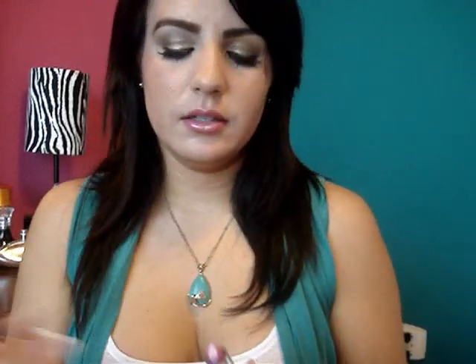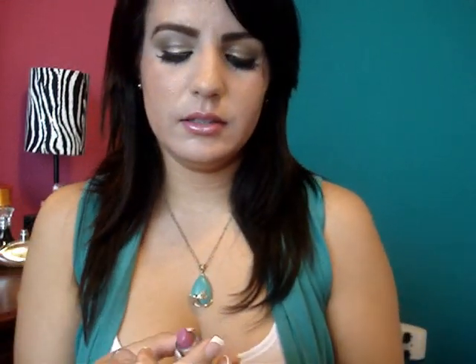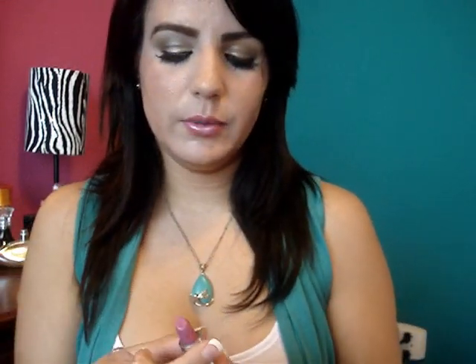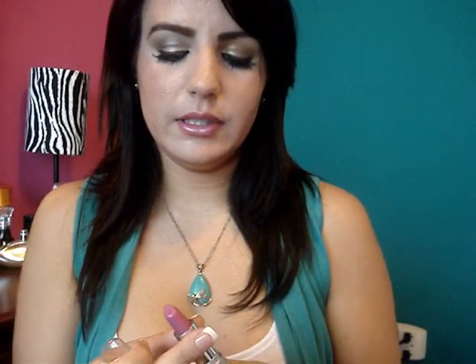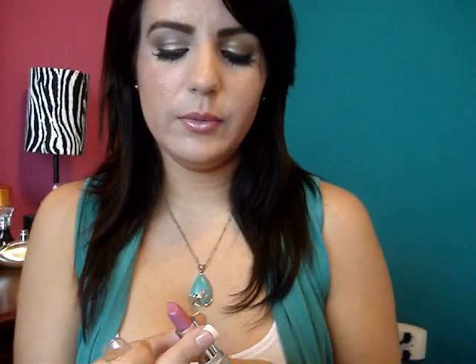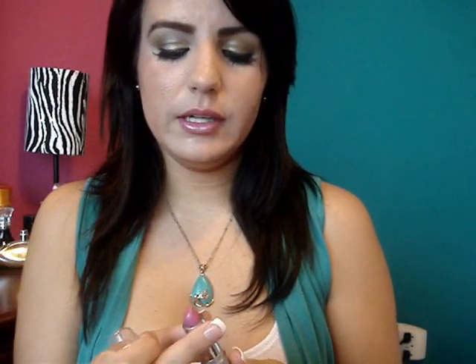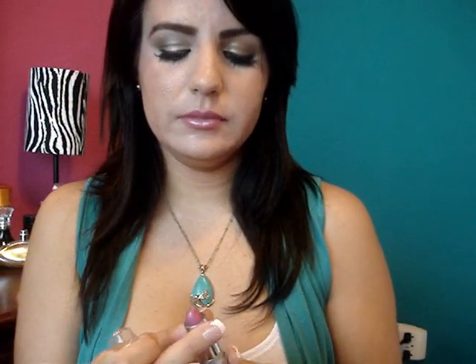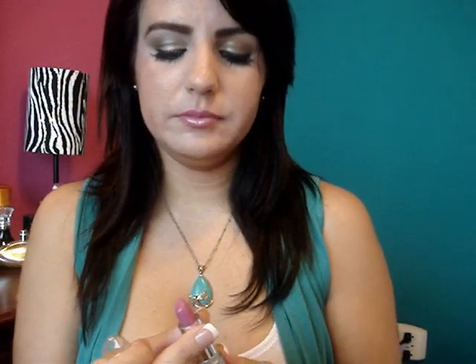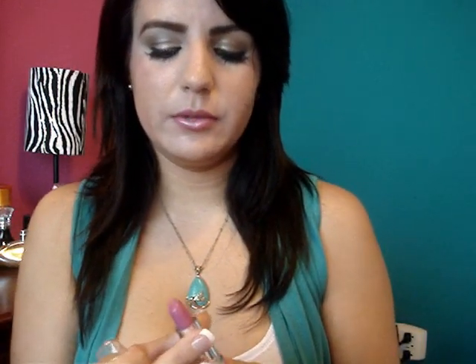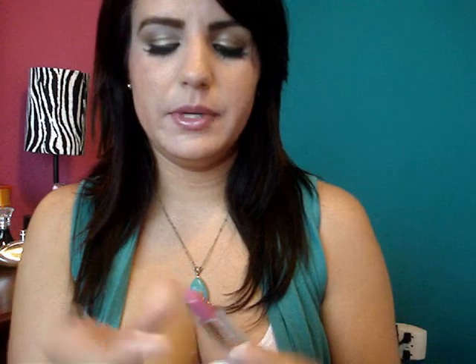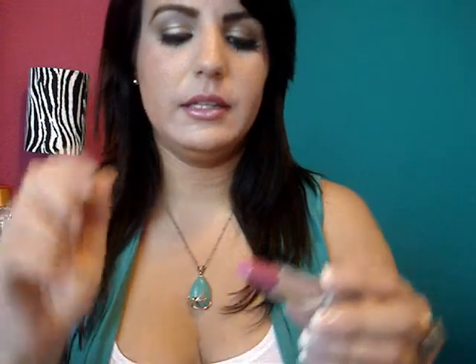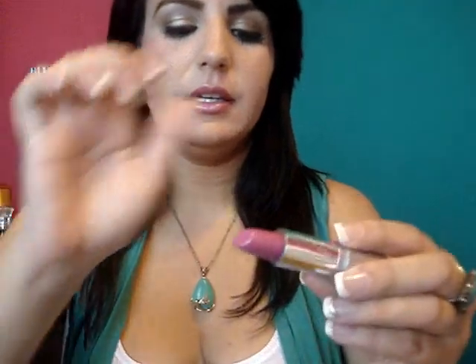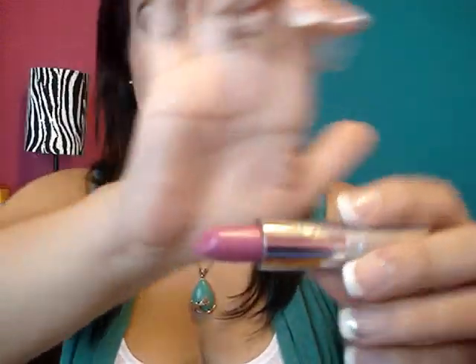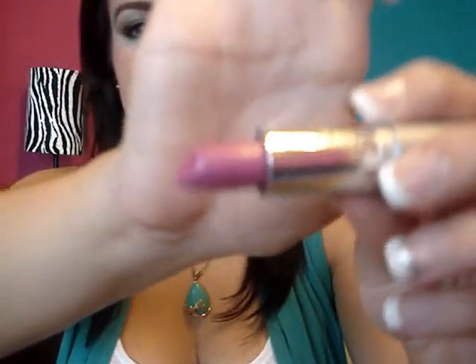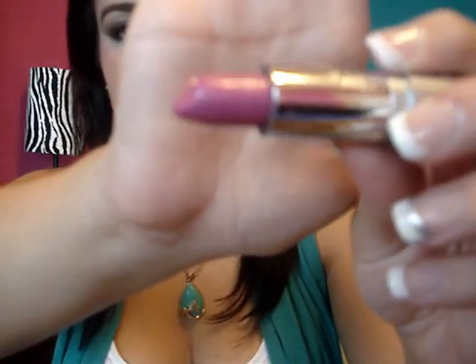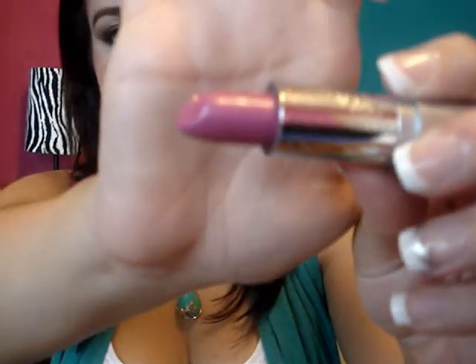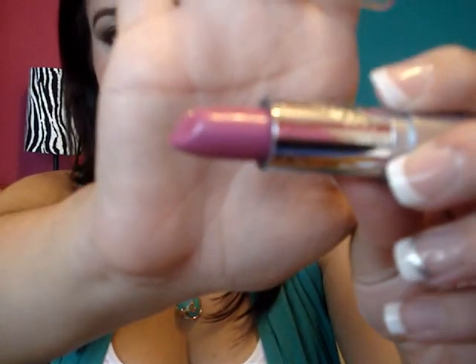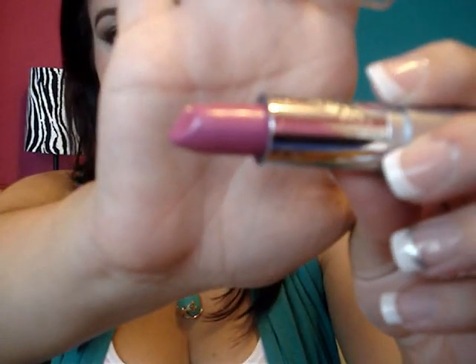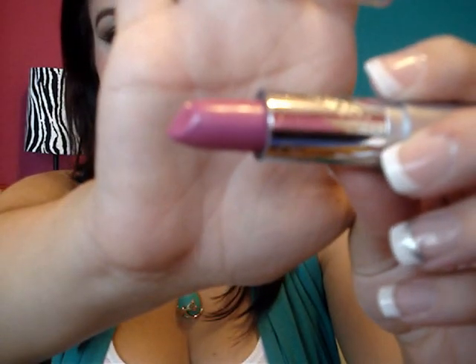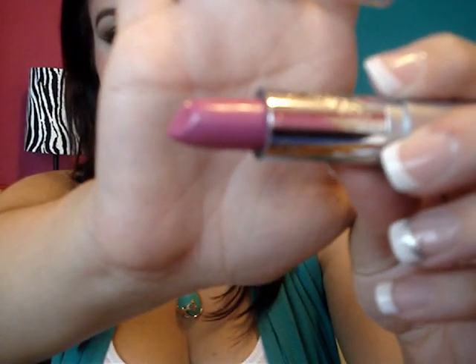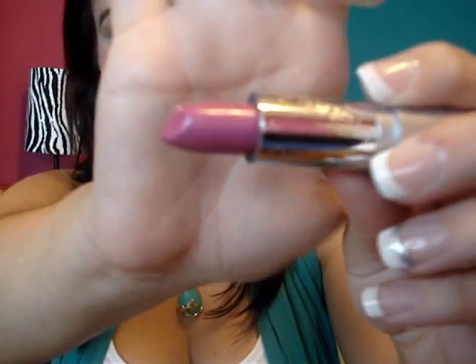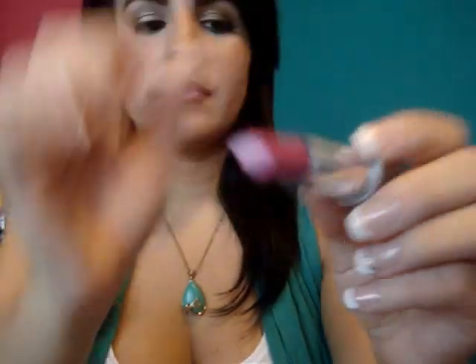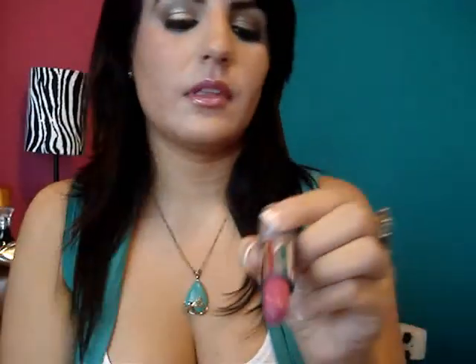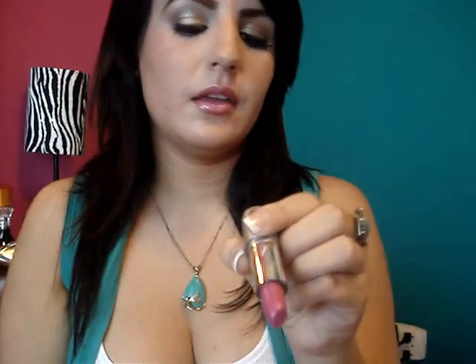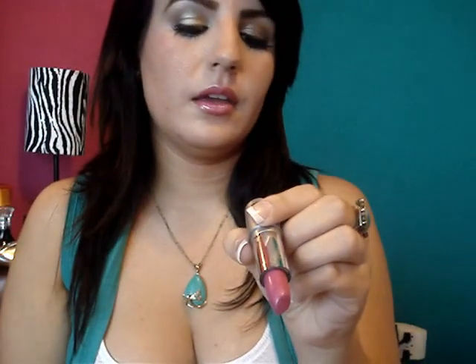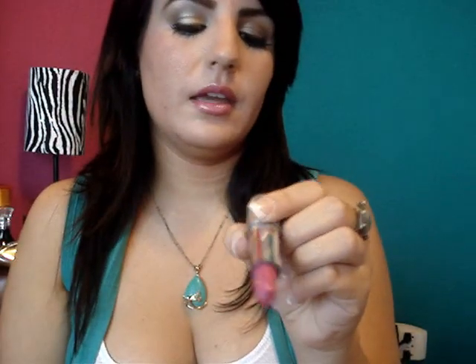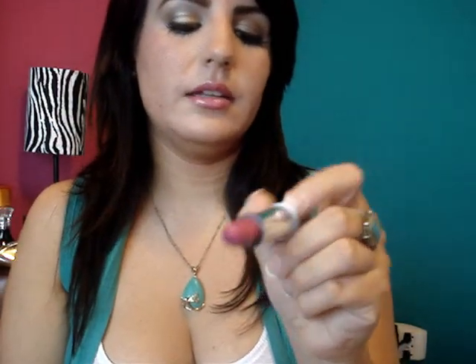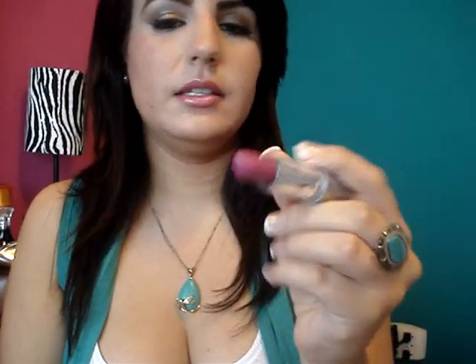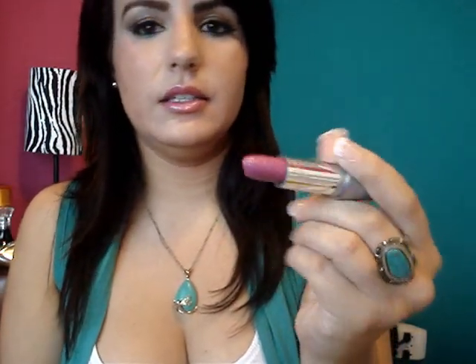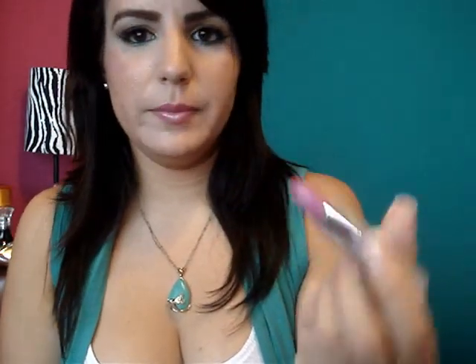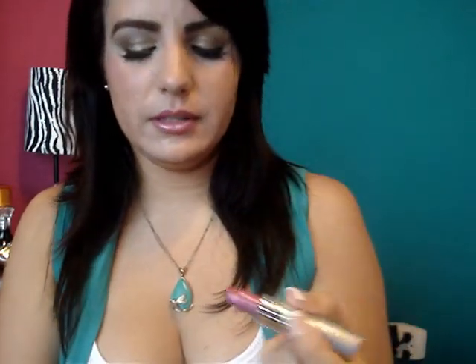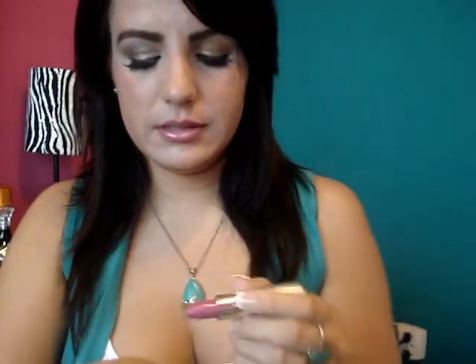De Wet and Wild me compré este labial — es el 525T.